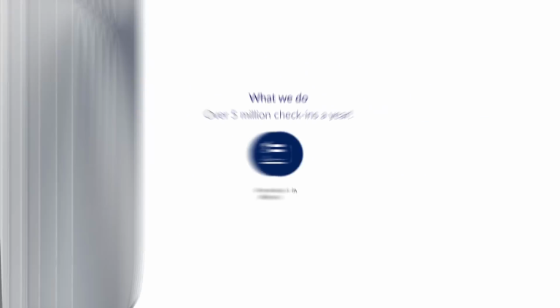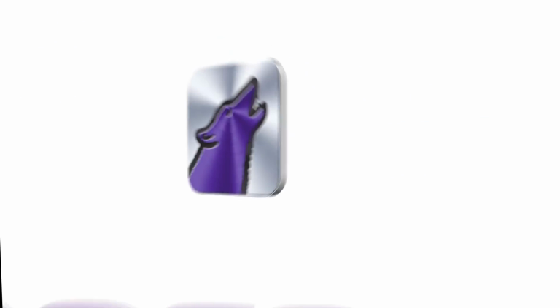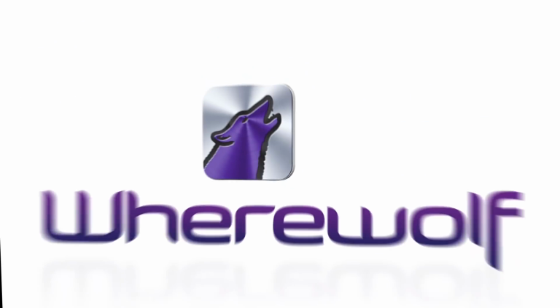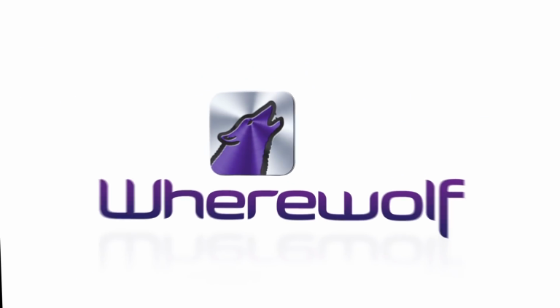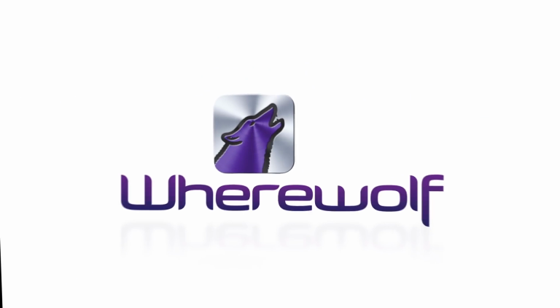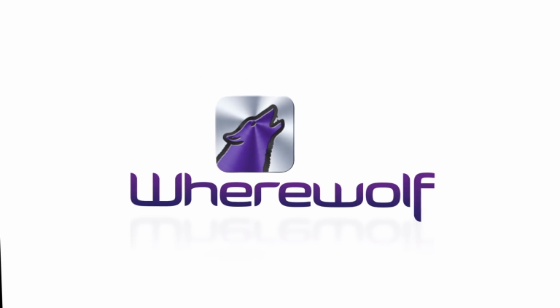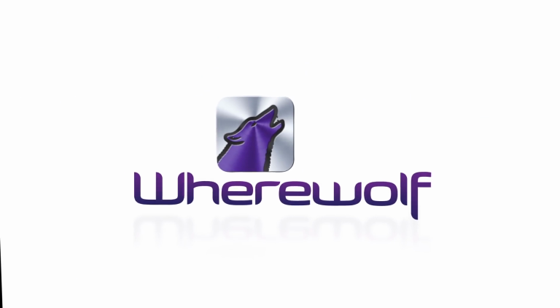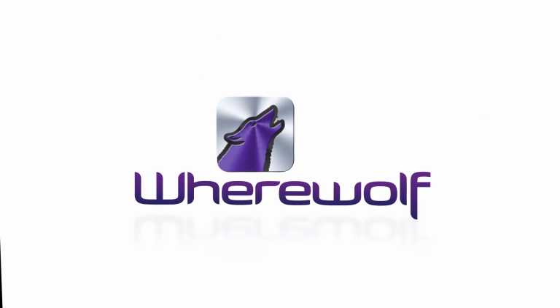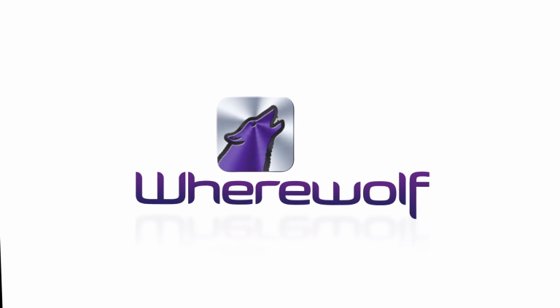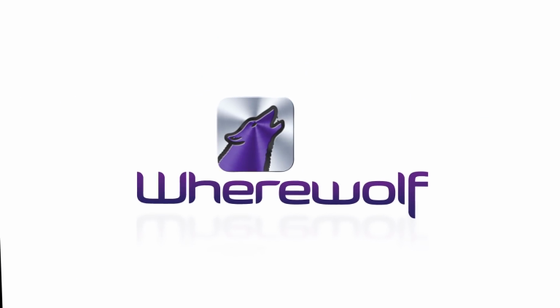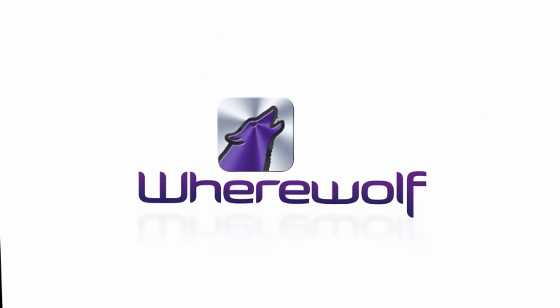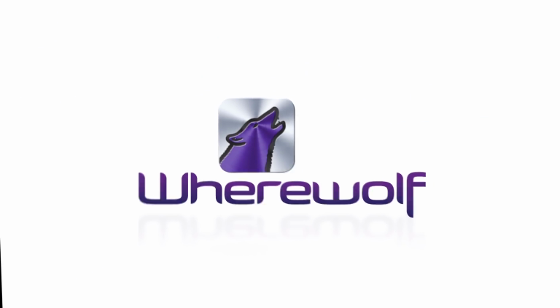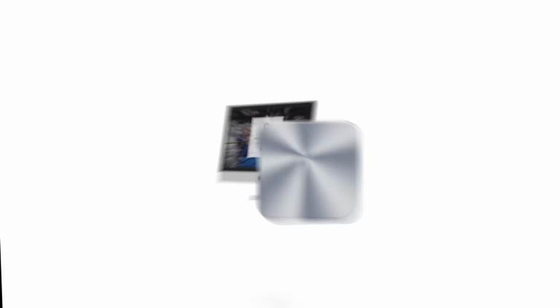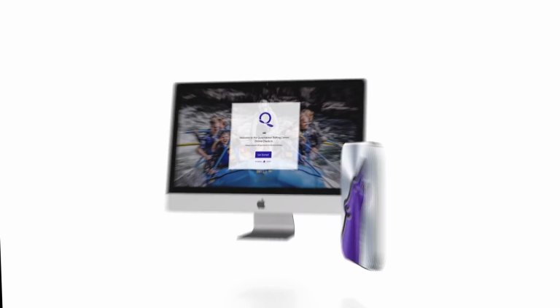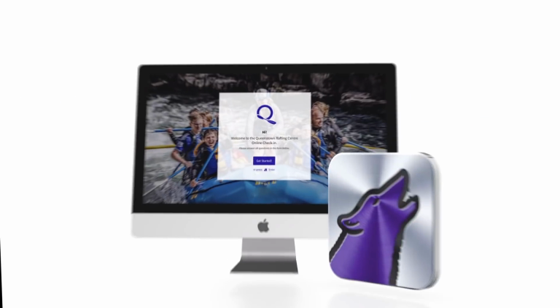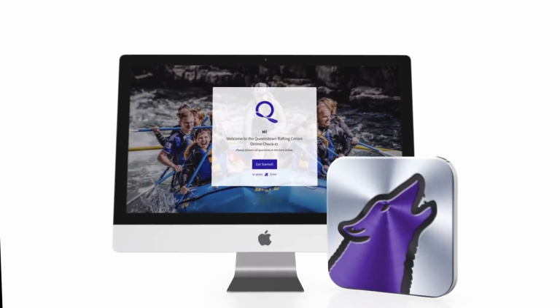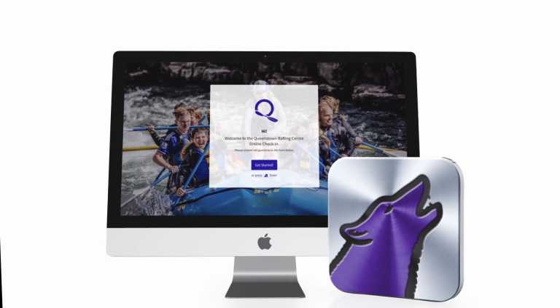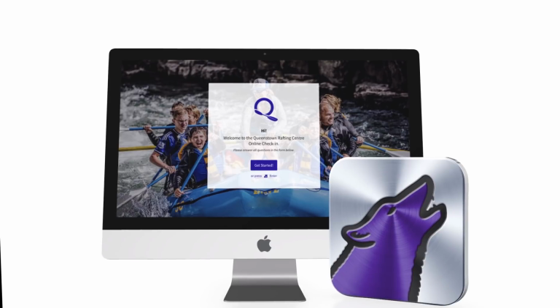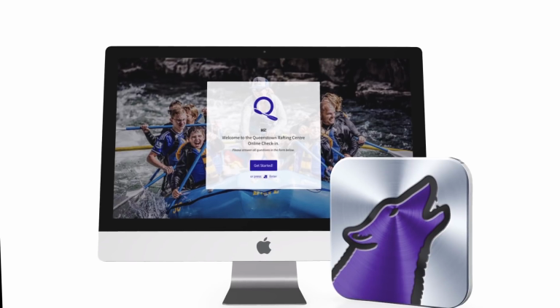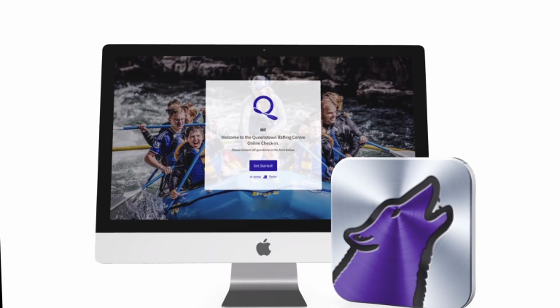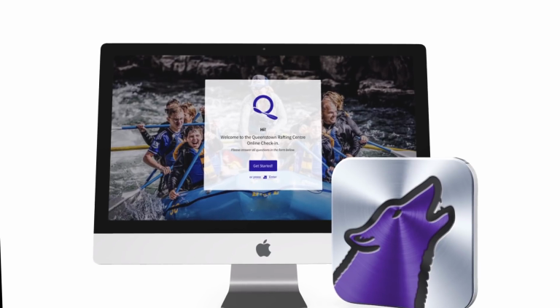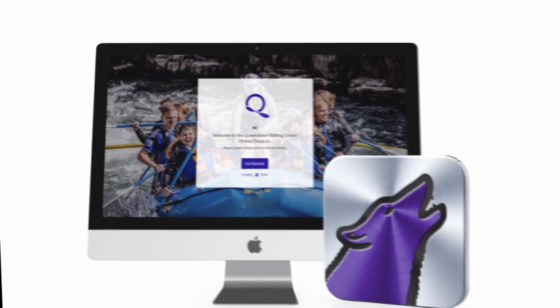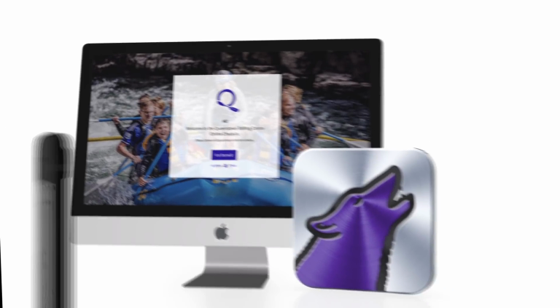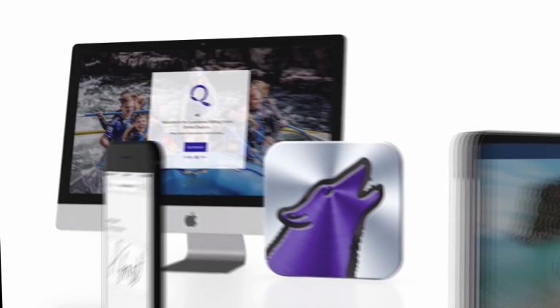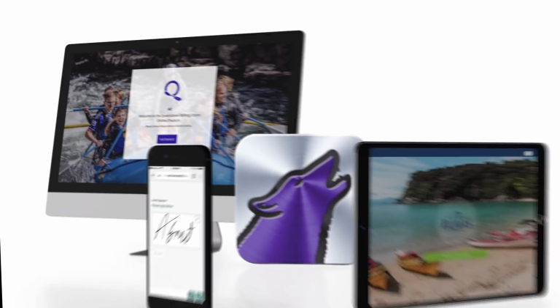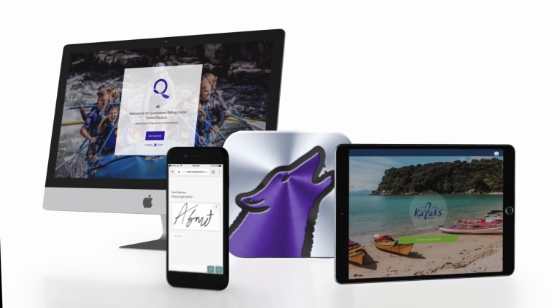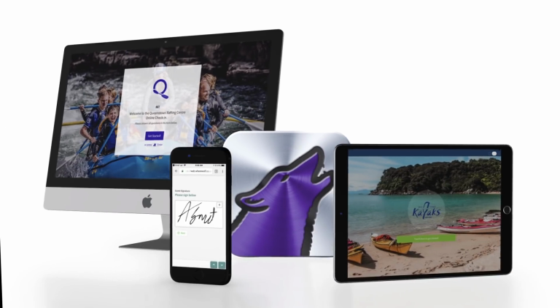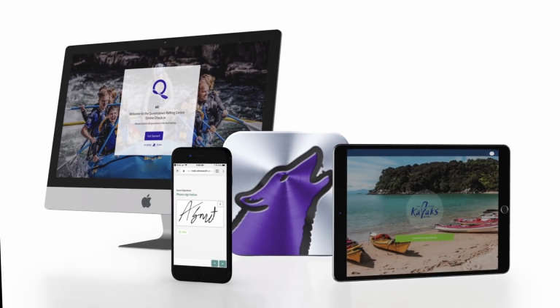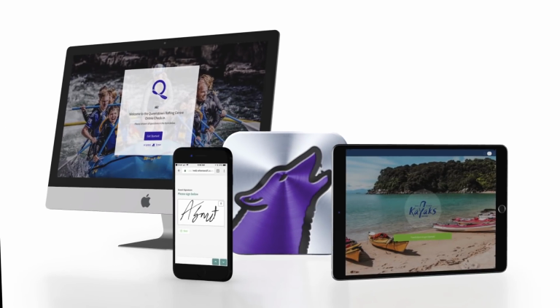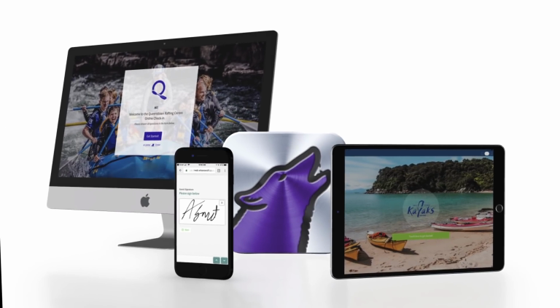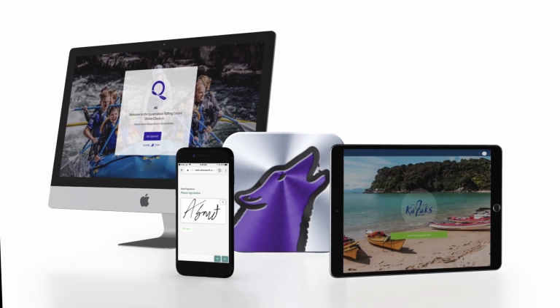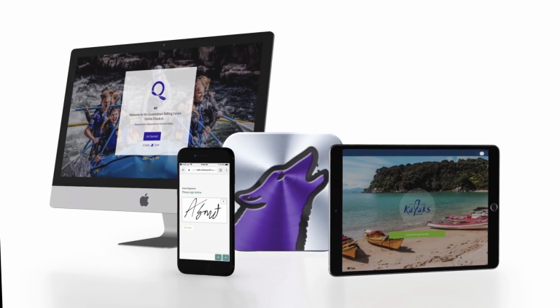Welcome to Werewolf. We make your world easier with your own digital waiver solution.